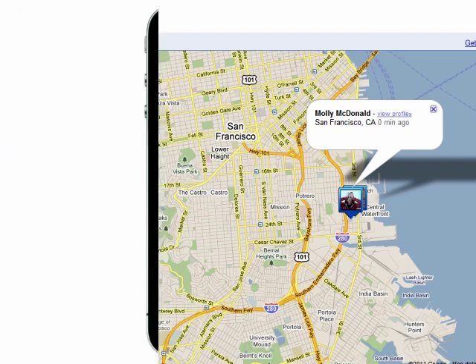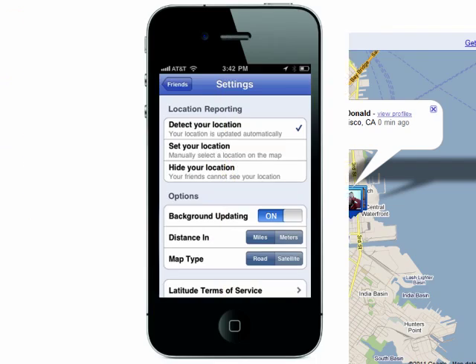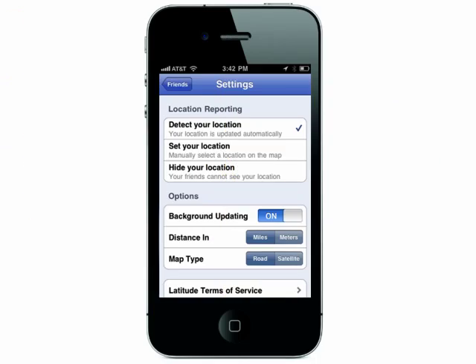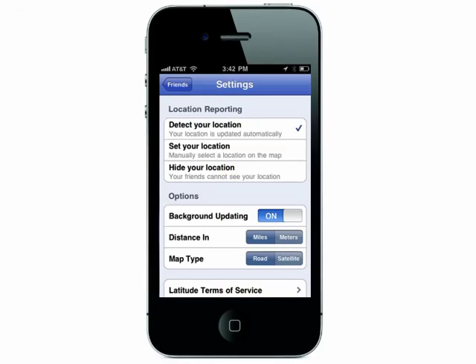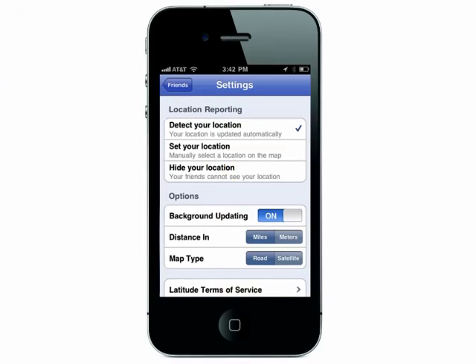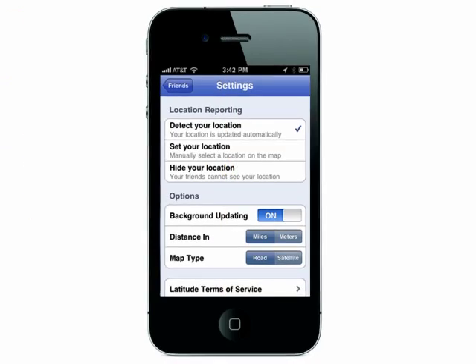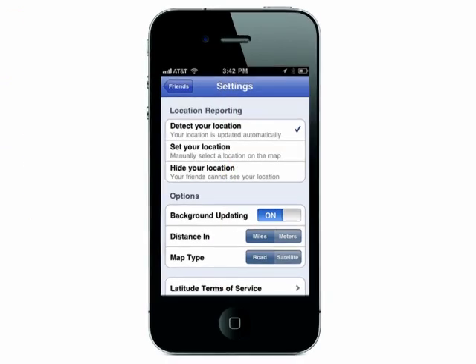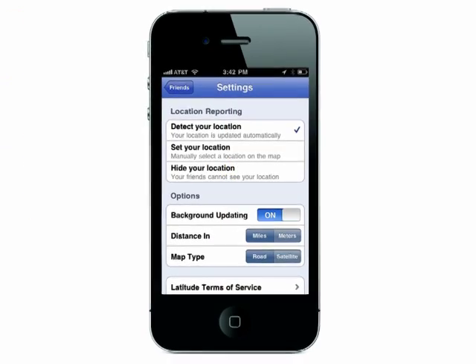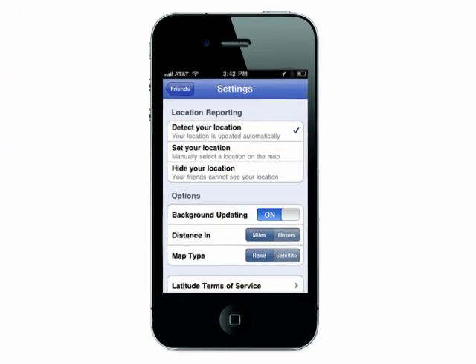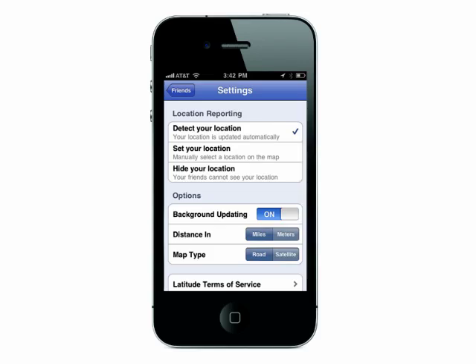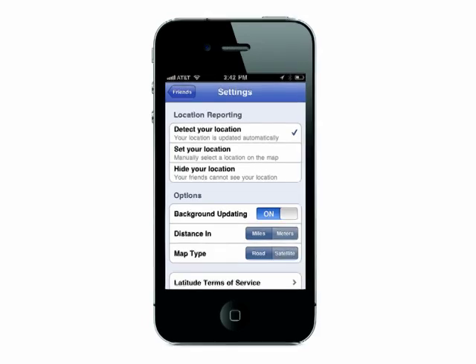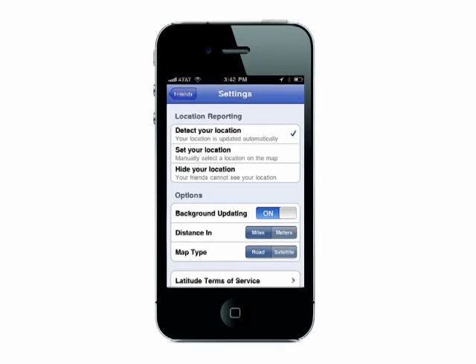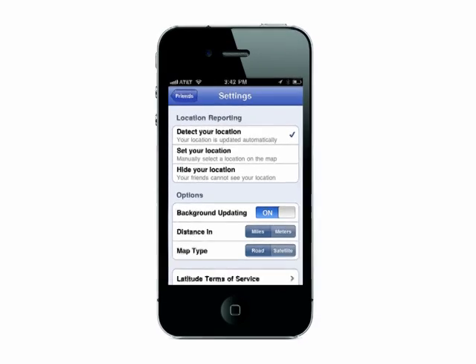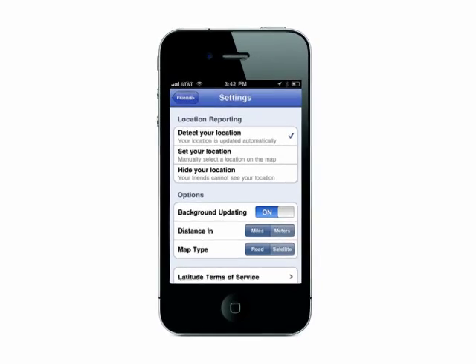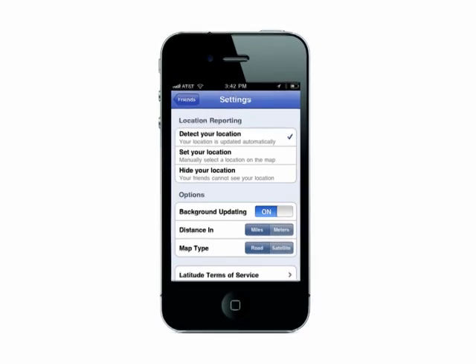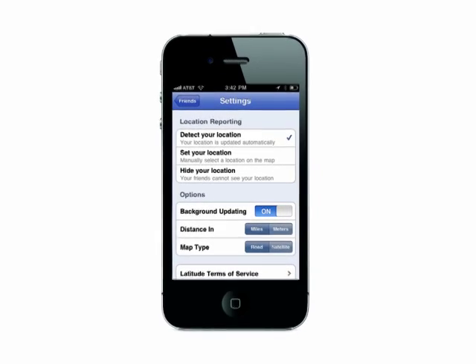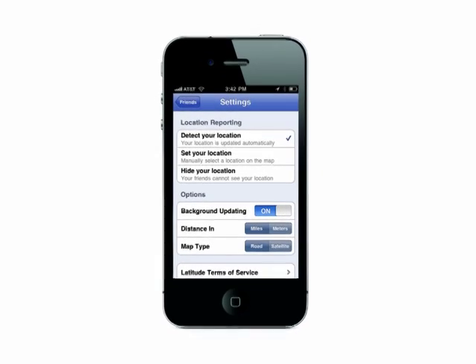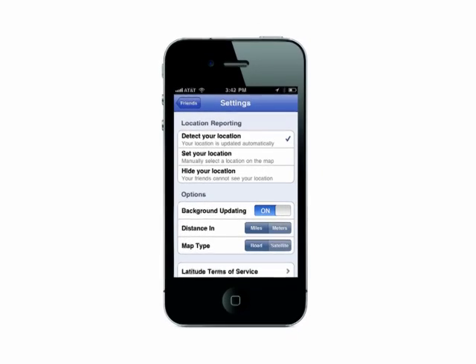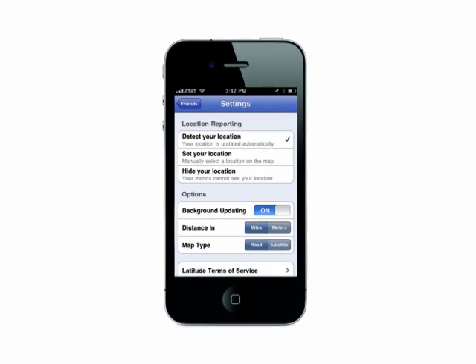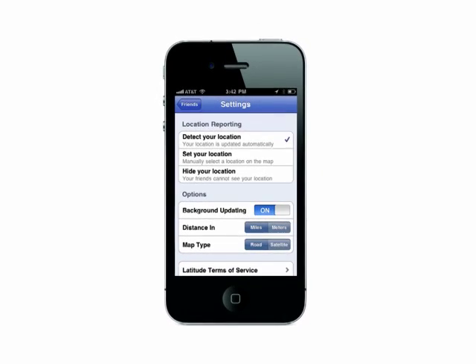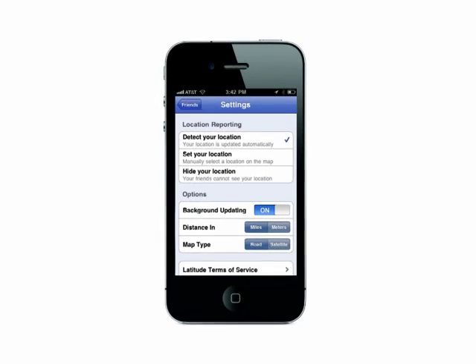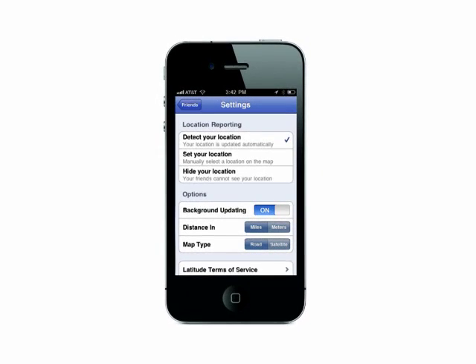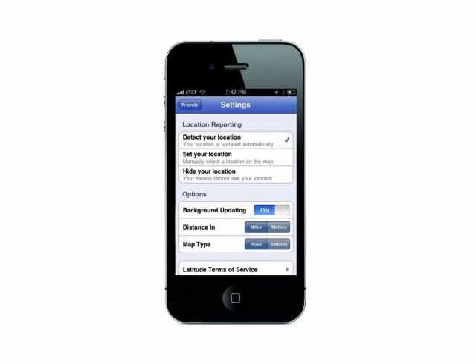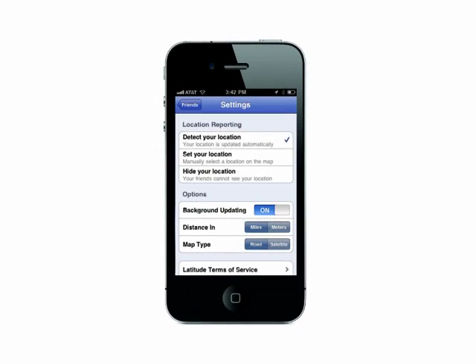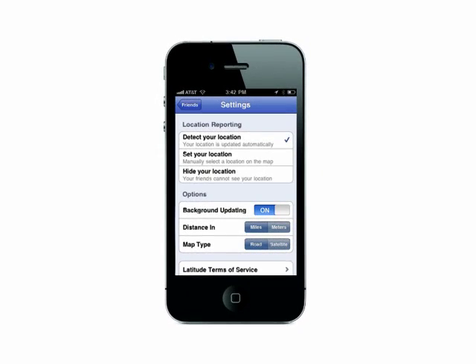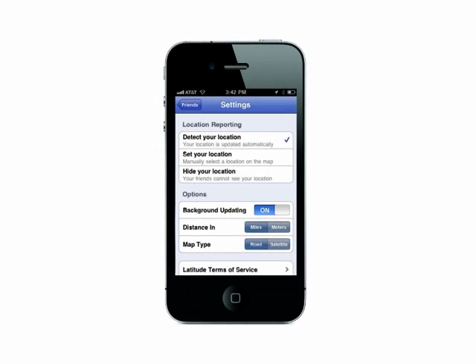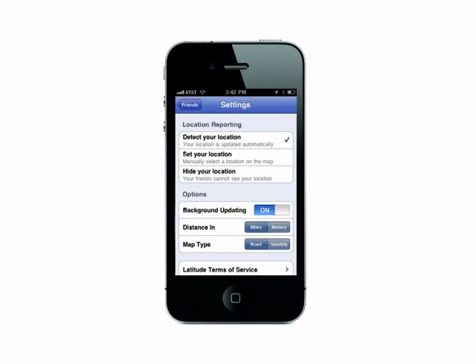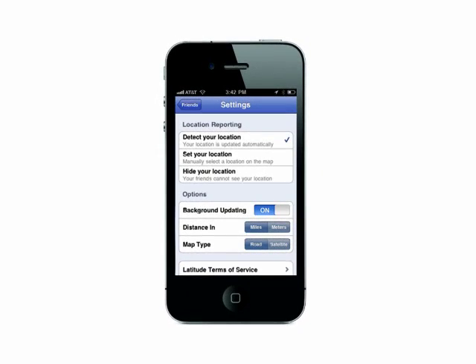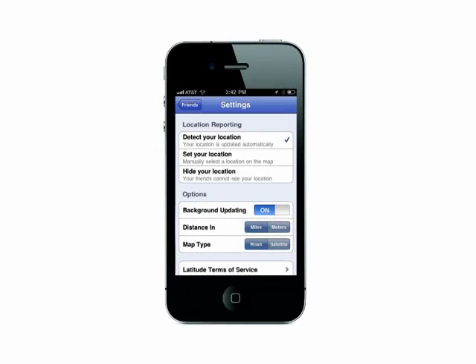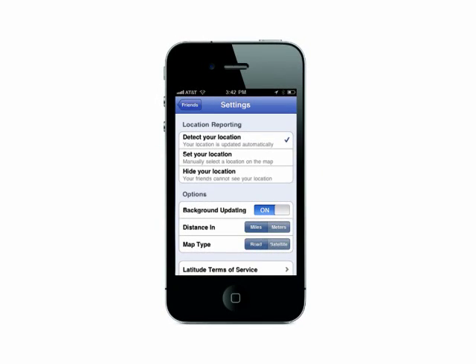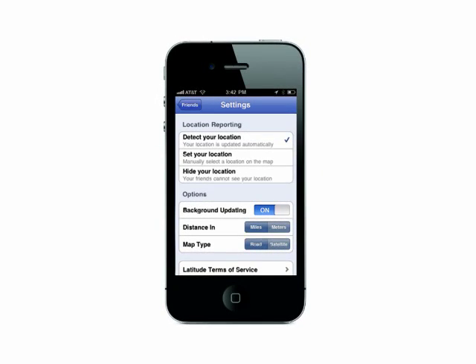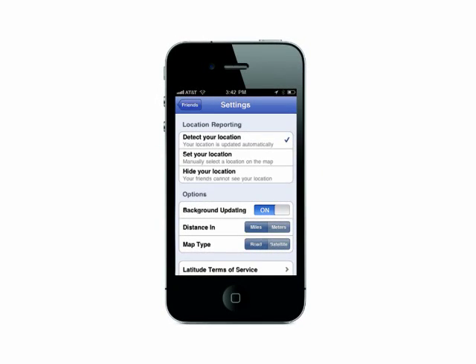It's not foolproof, but it's a great way to track down your phone. Thanks for watching and don't miss the next tutorial on Butterscotch.com. See you in the next video!